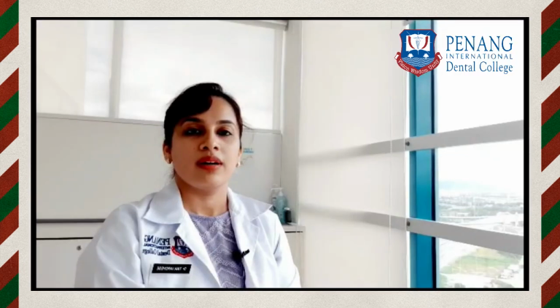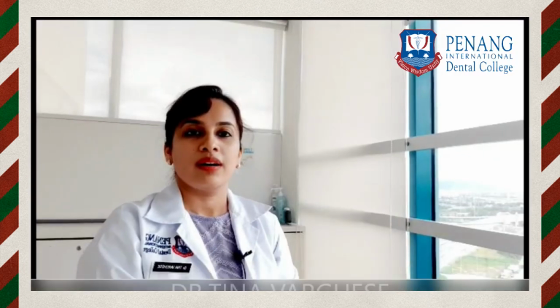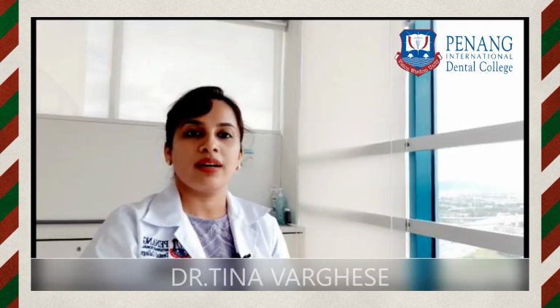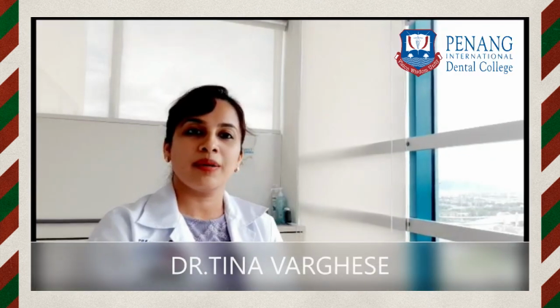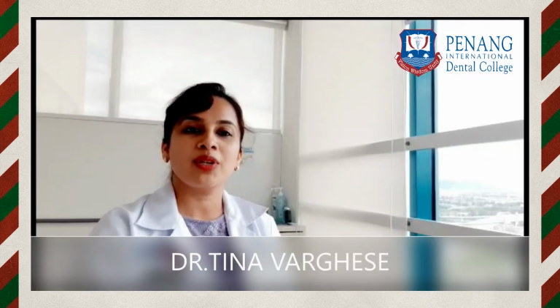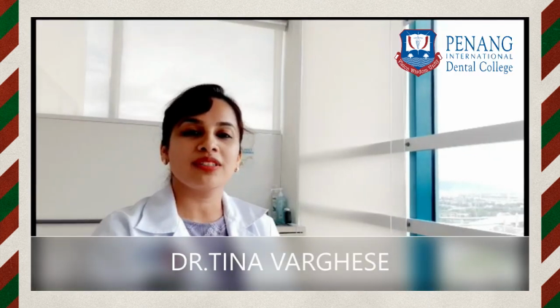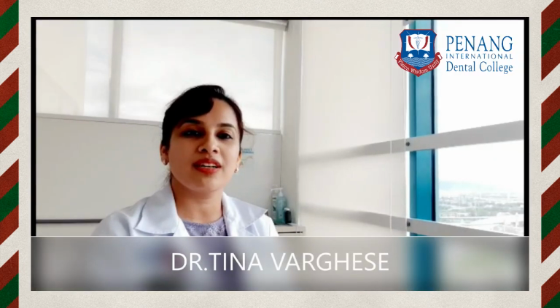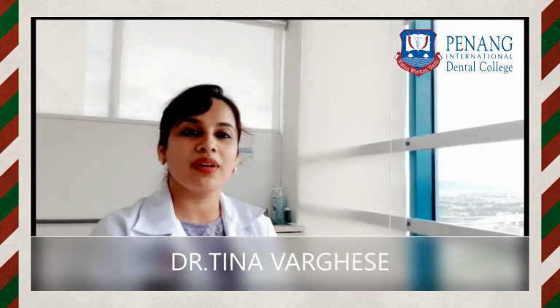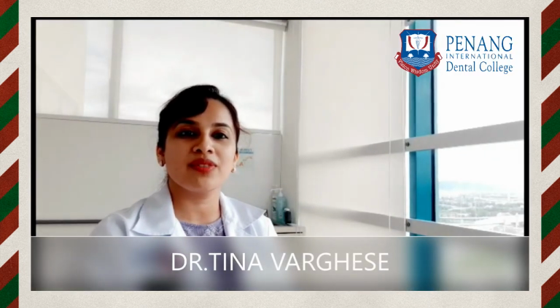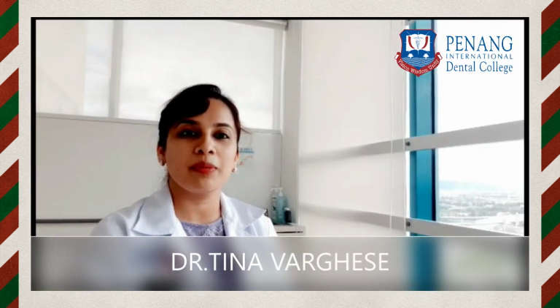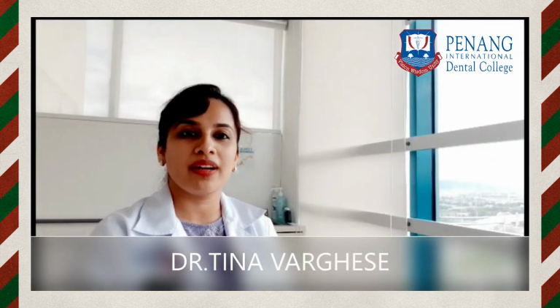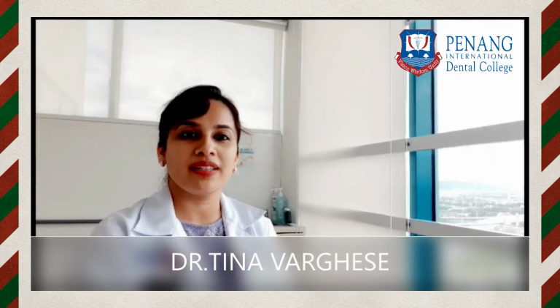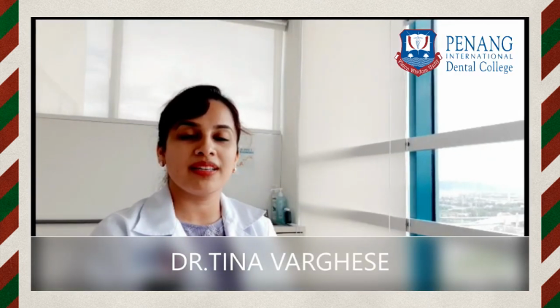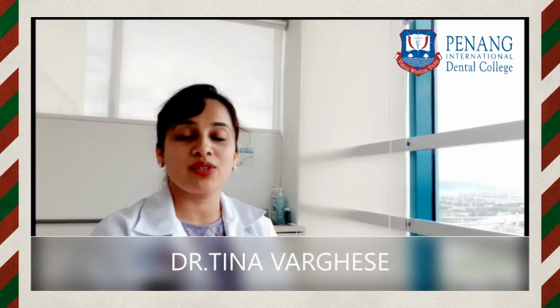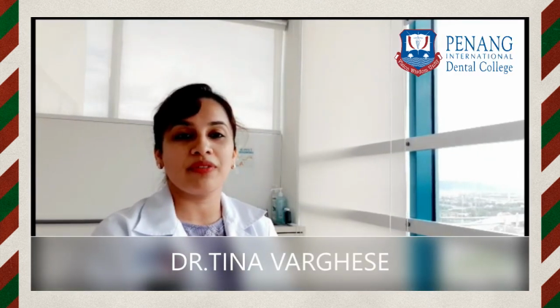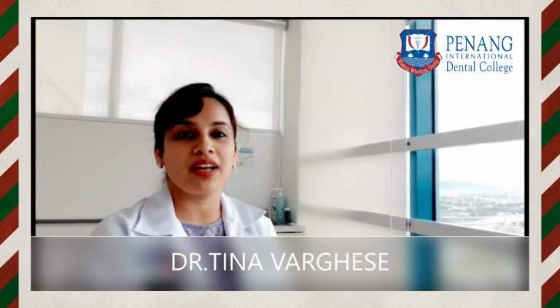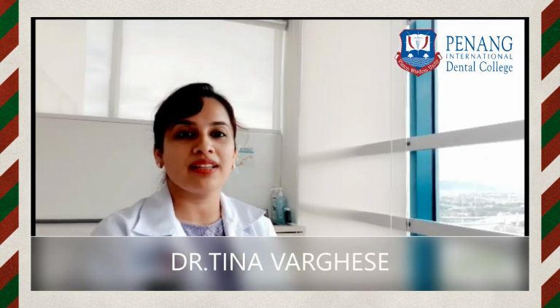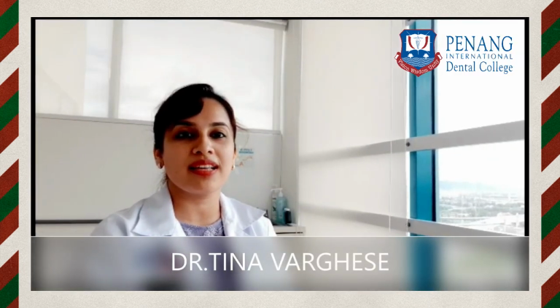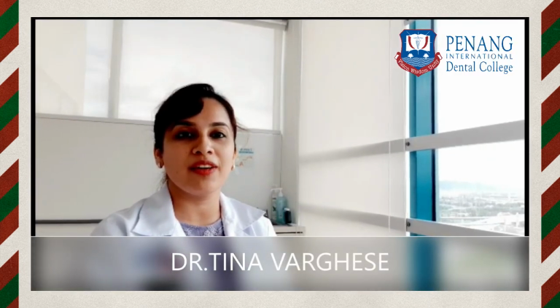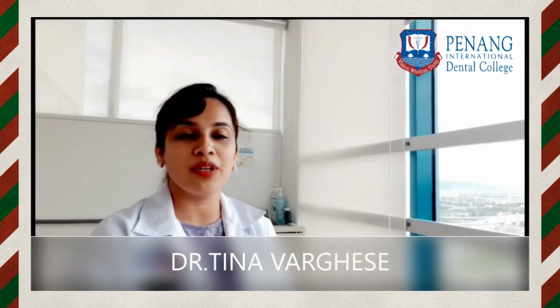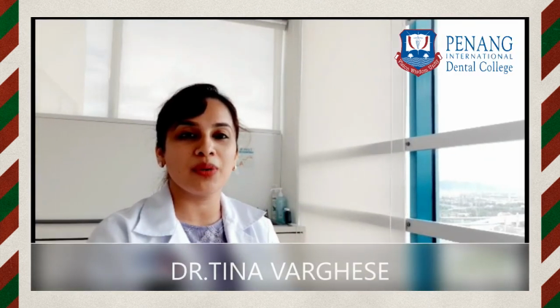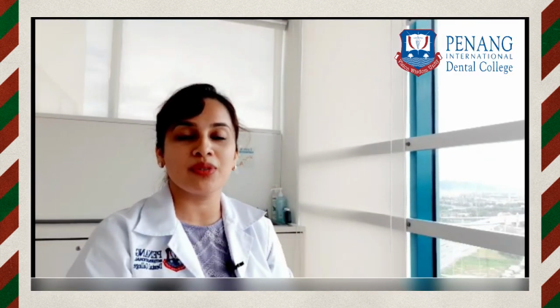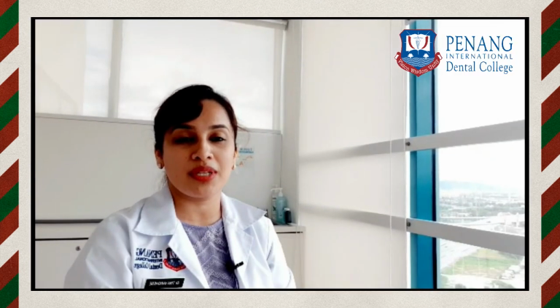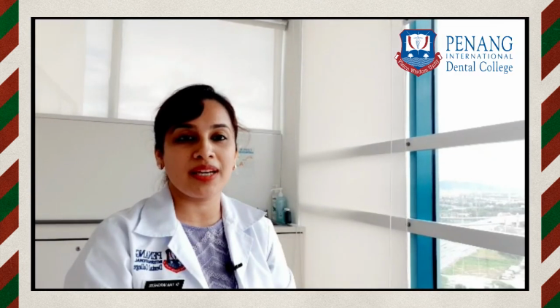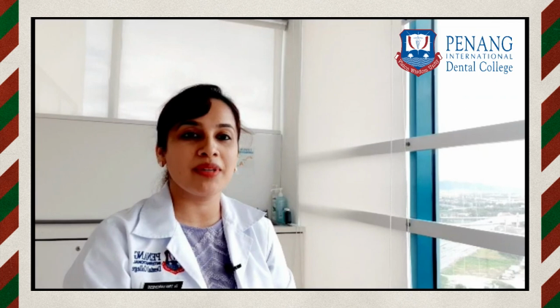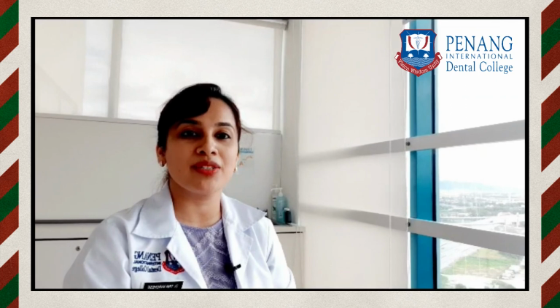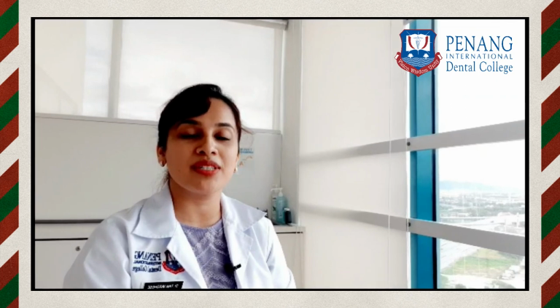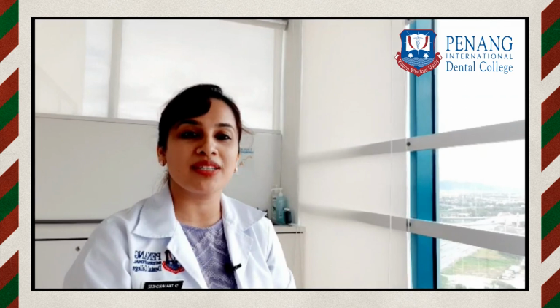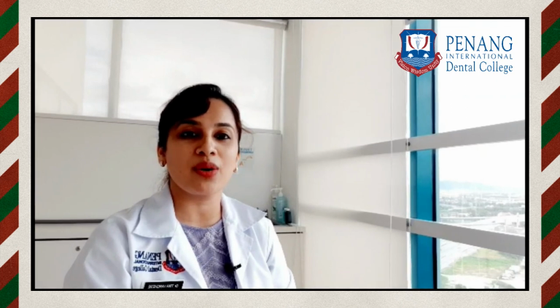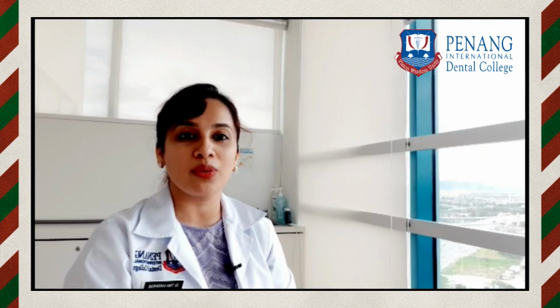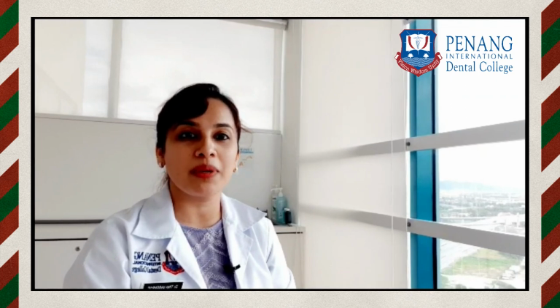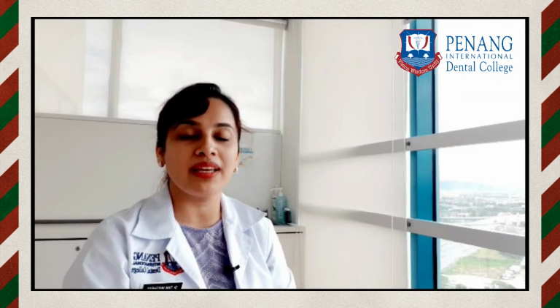Hi, I'm Dr. Tina Waggis from PIDC. After the hand scaling video, I am here to discuss root planing.